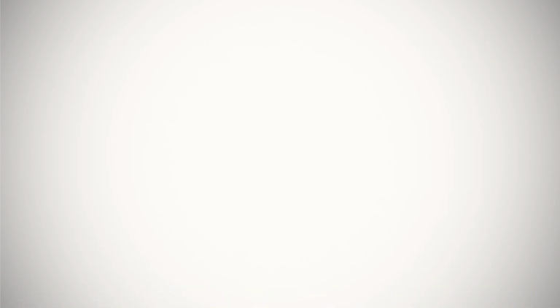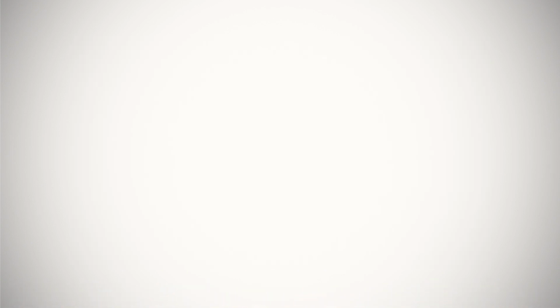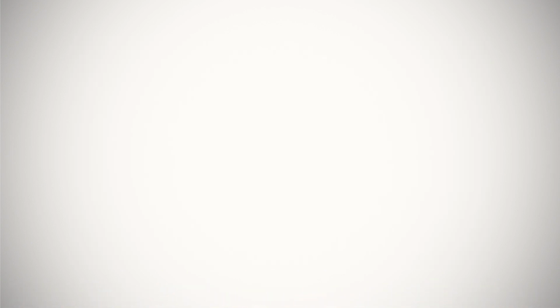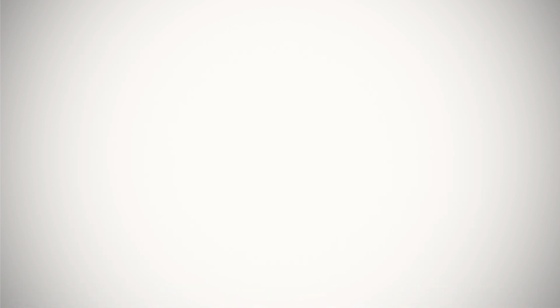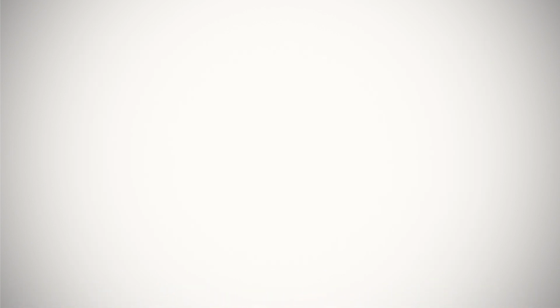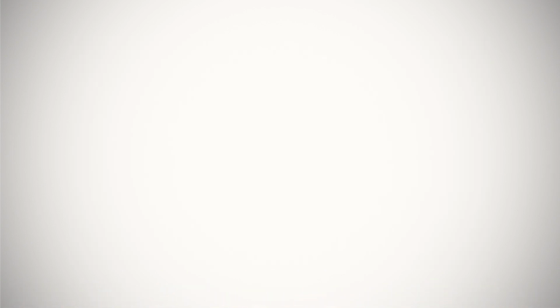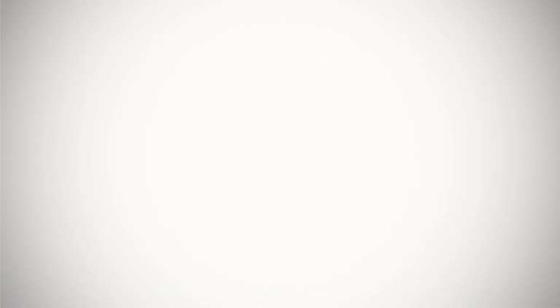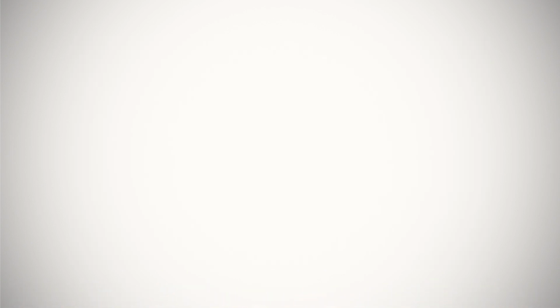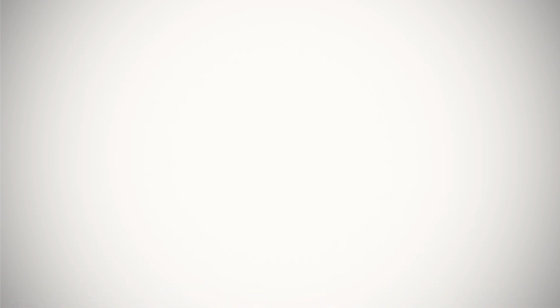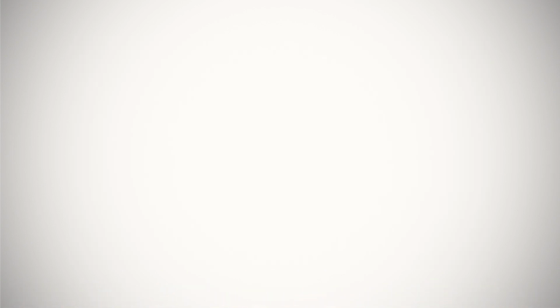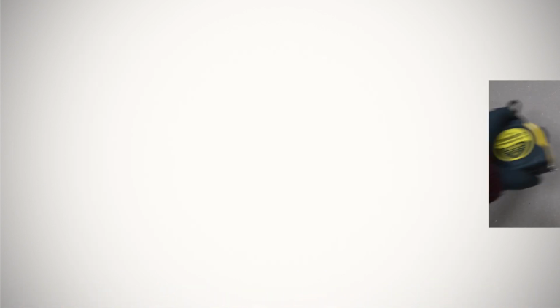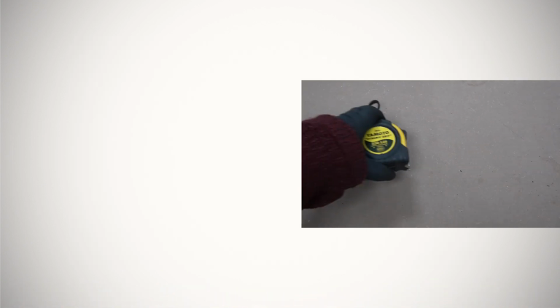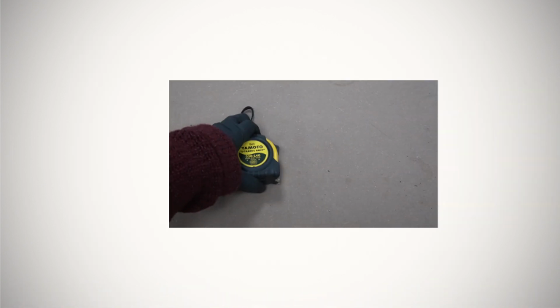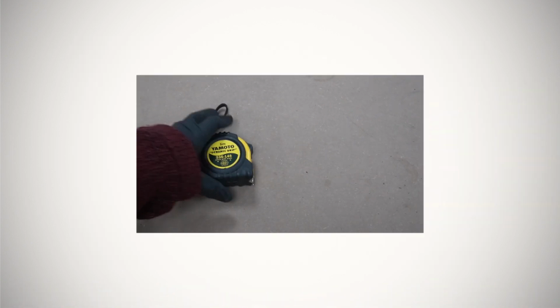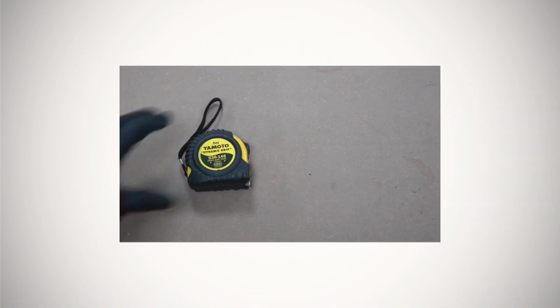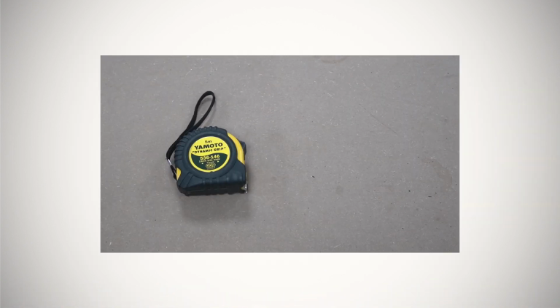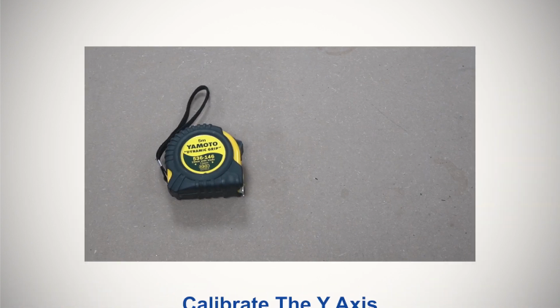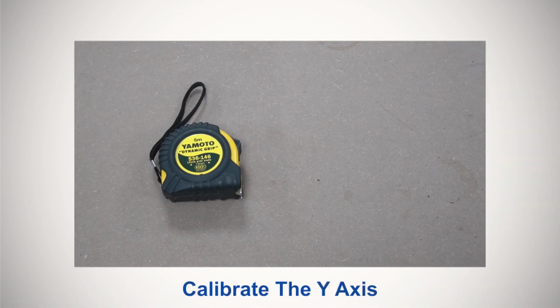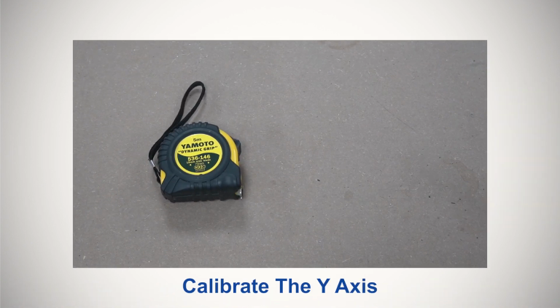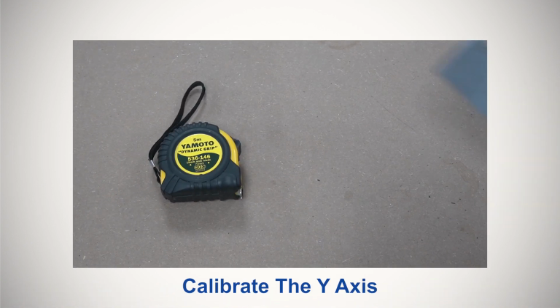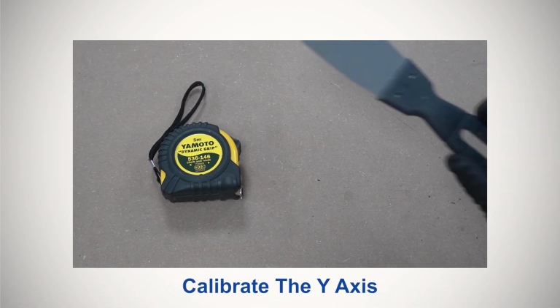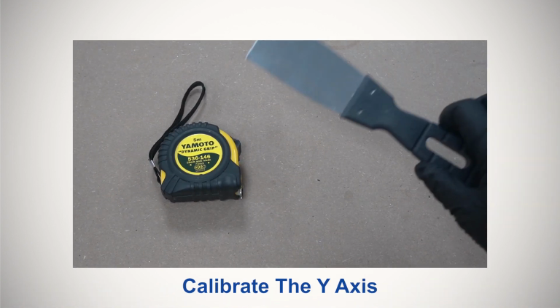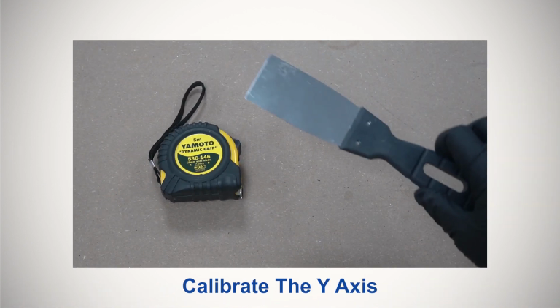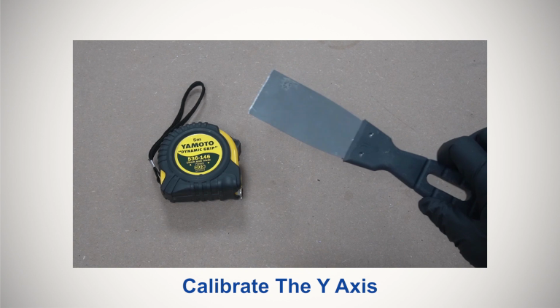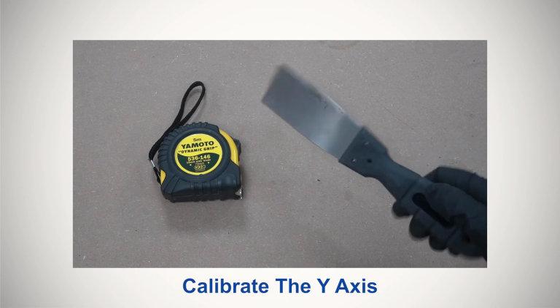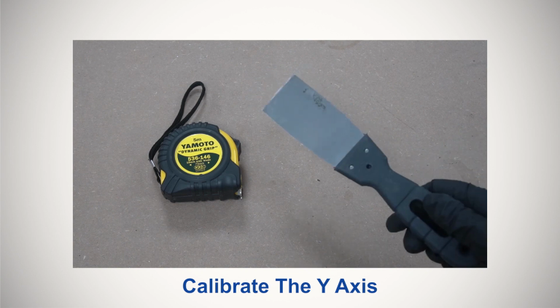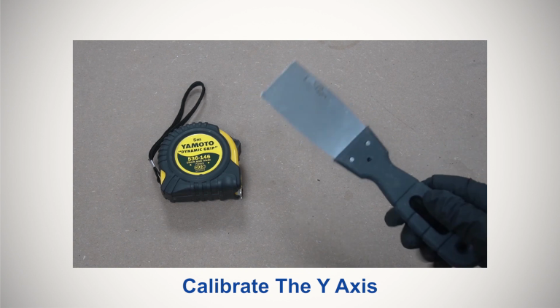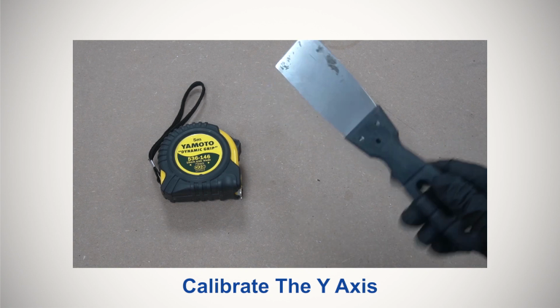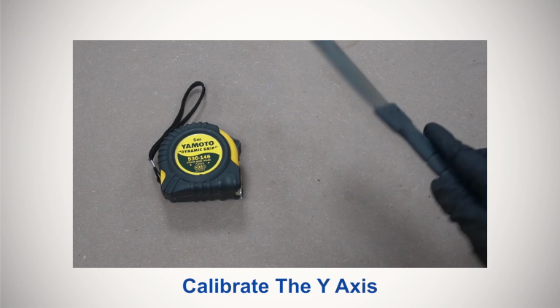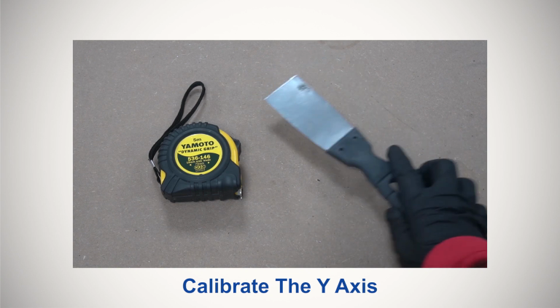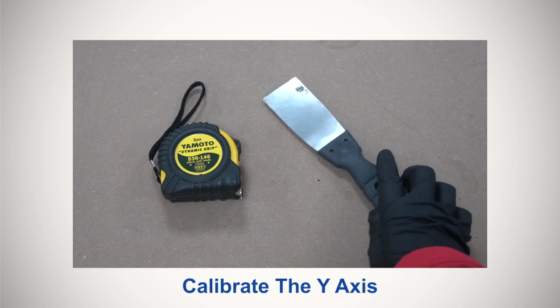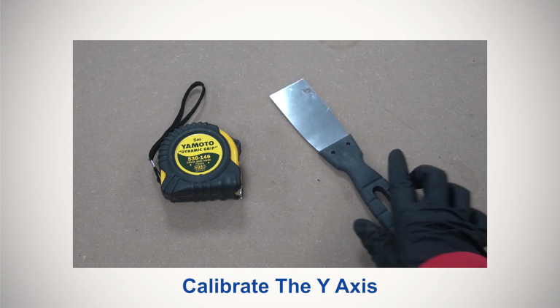Before adjusting the racks, you would need to calibrate the Y-axis. Here's our video on how to use the calibration app.